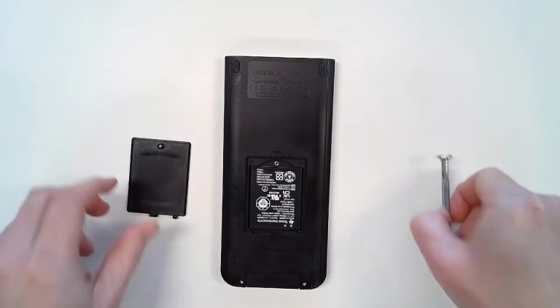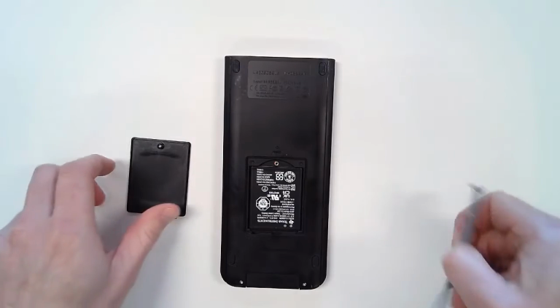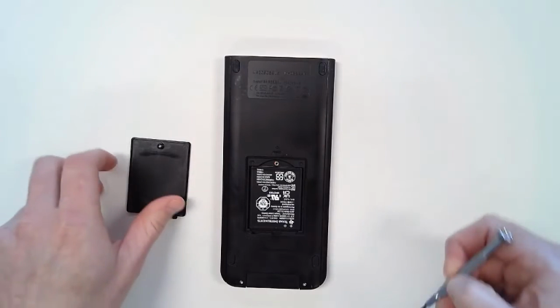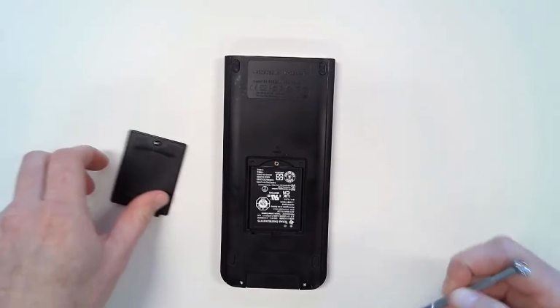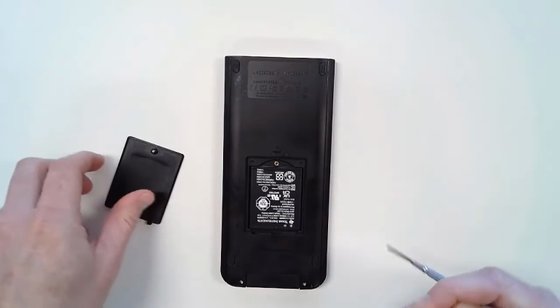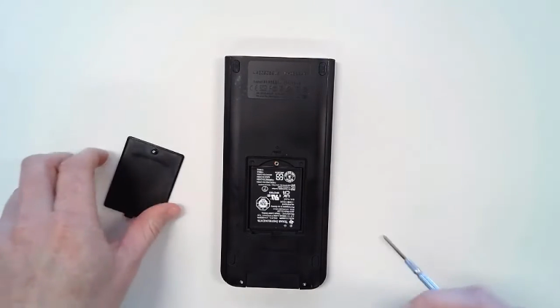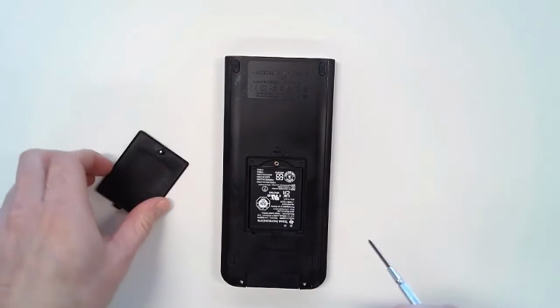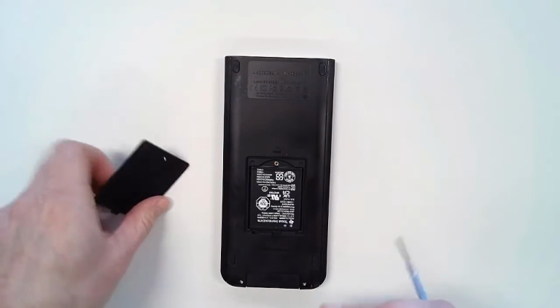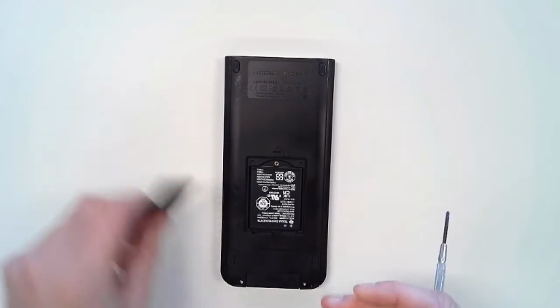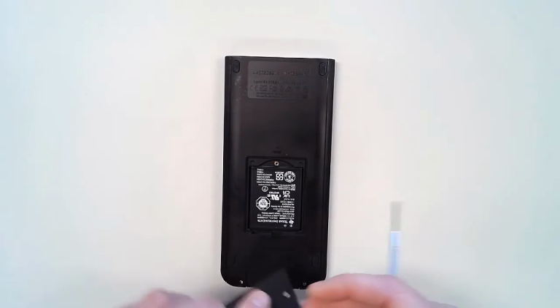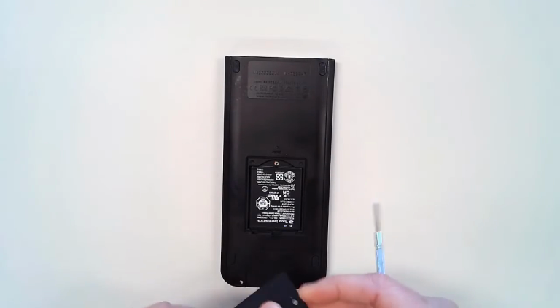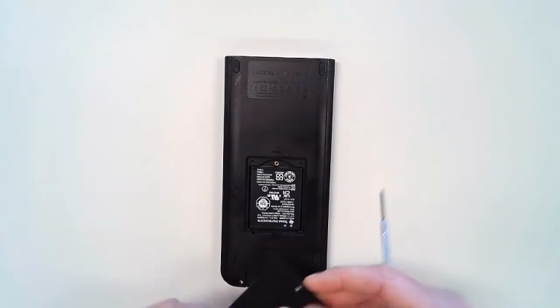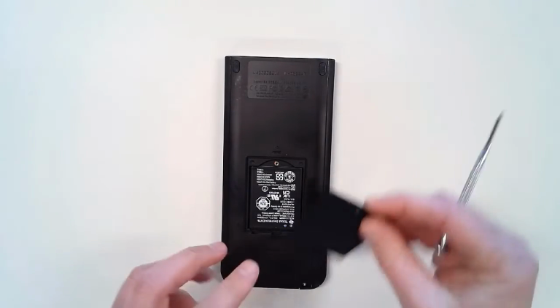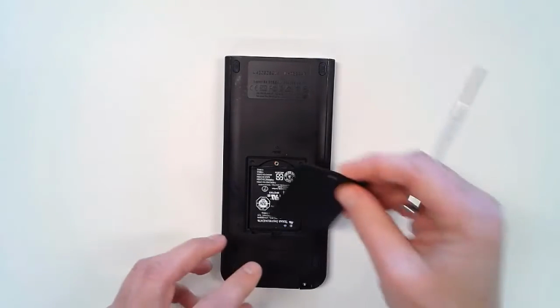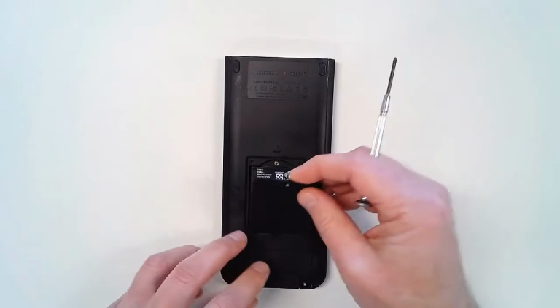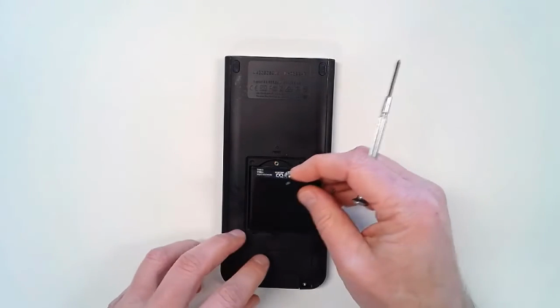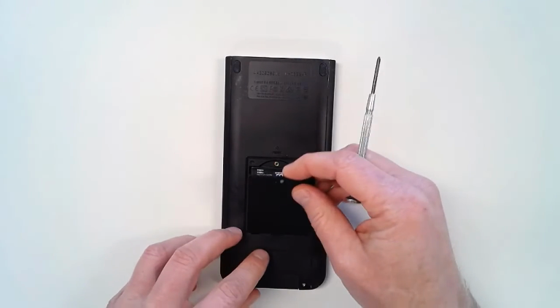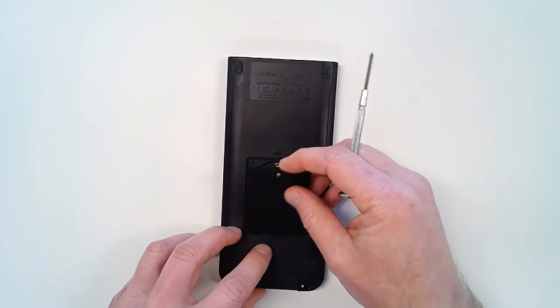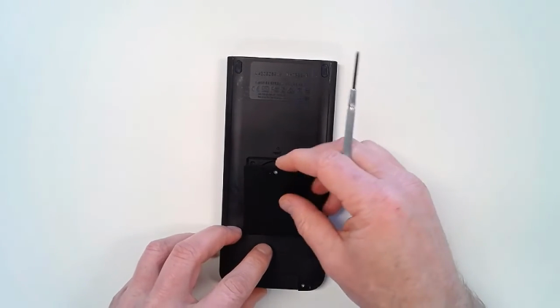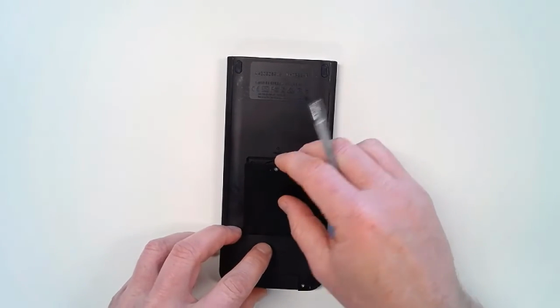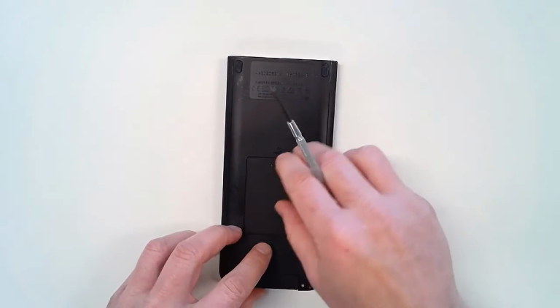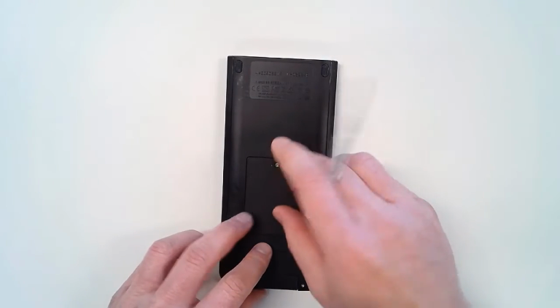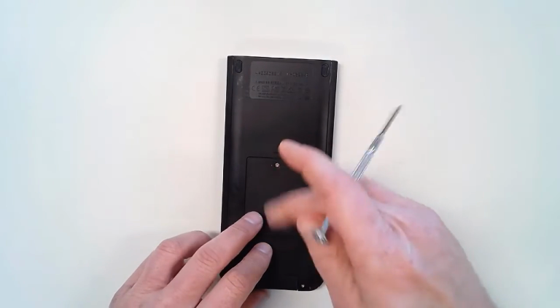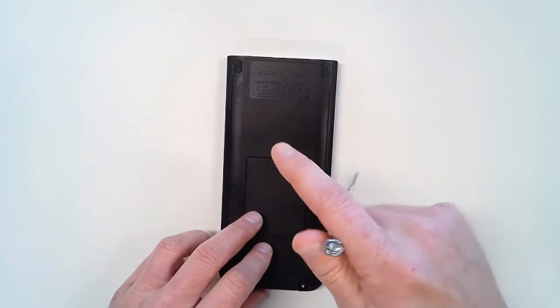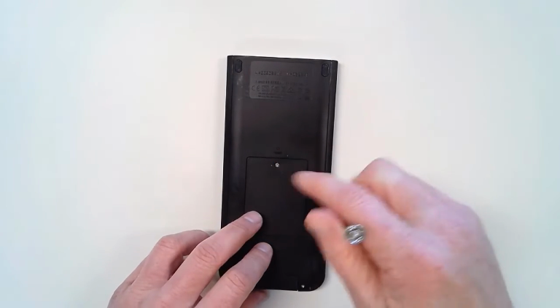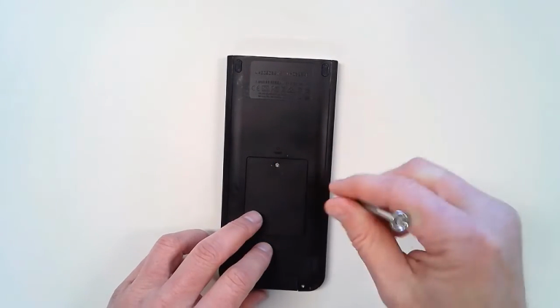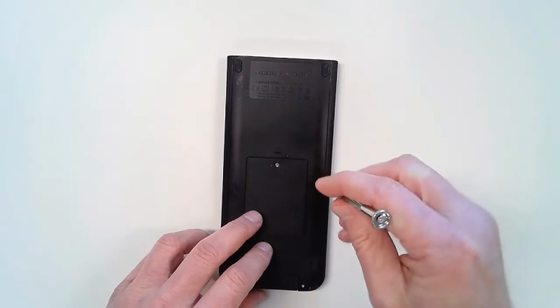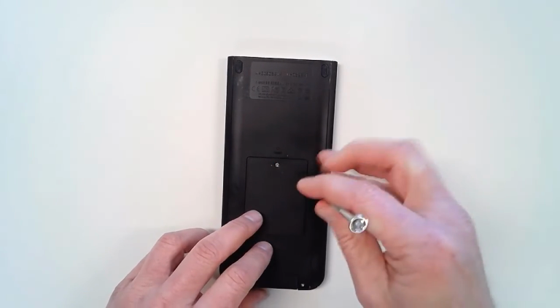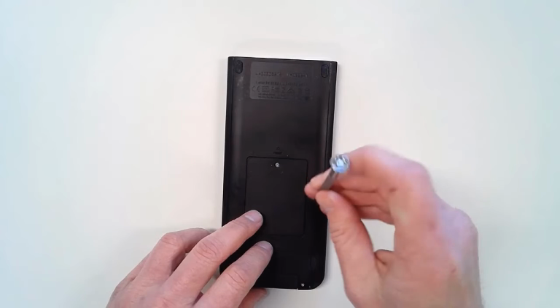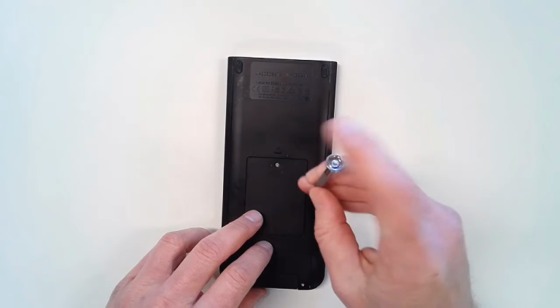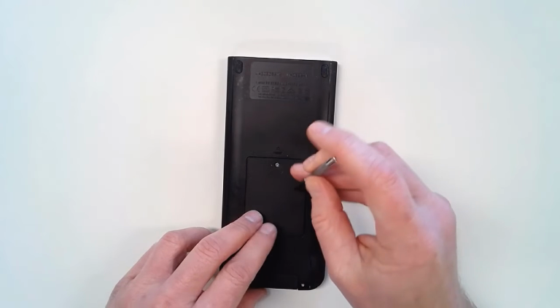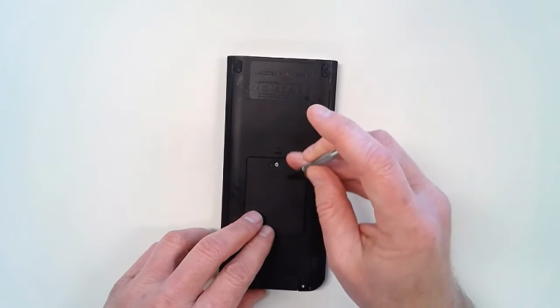Reposition the cover and tighten the screw that was removed. Be careful not to over-tighten the screw.